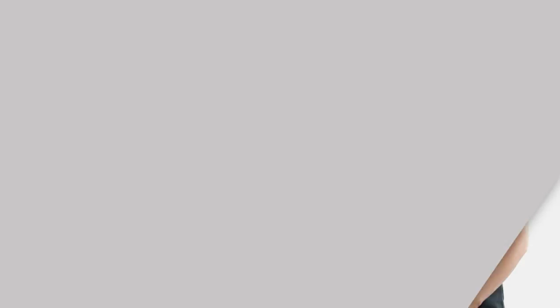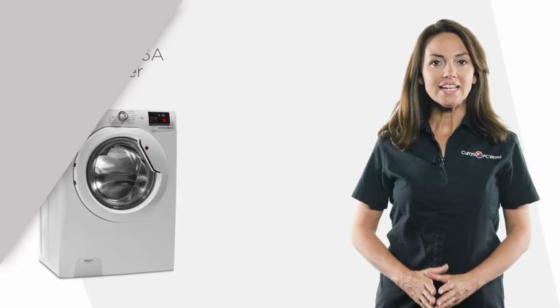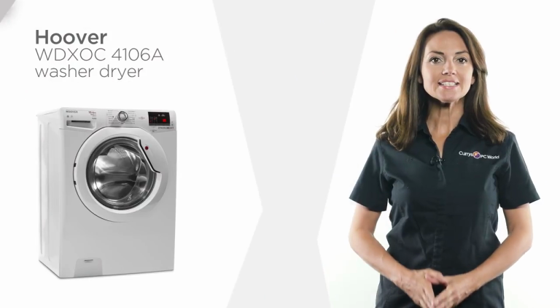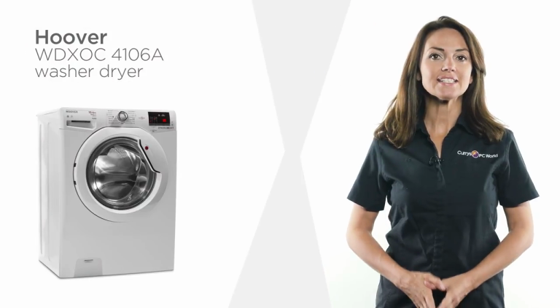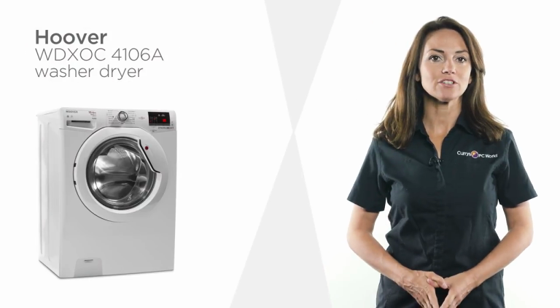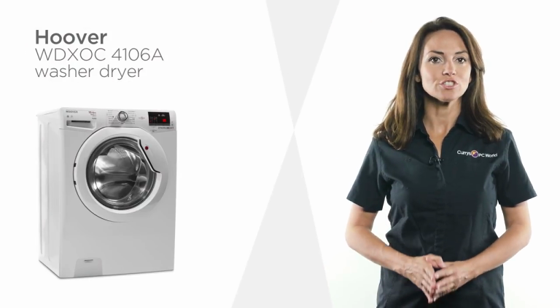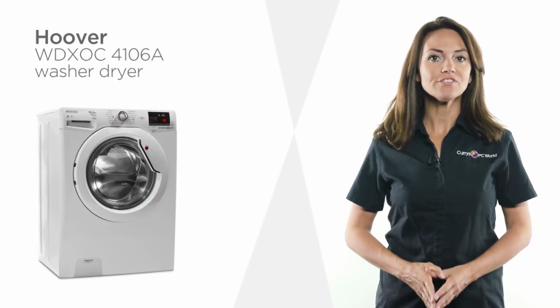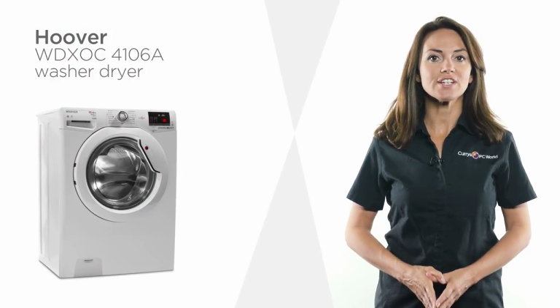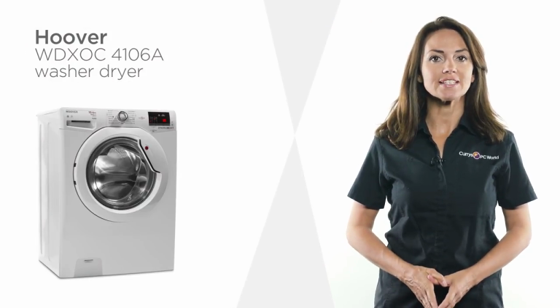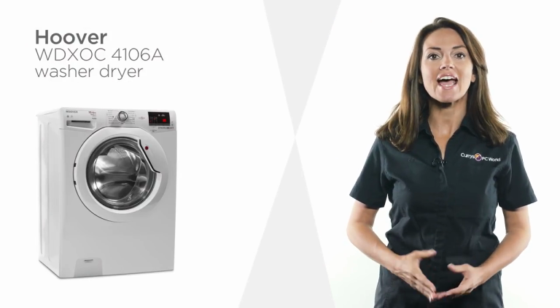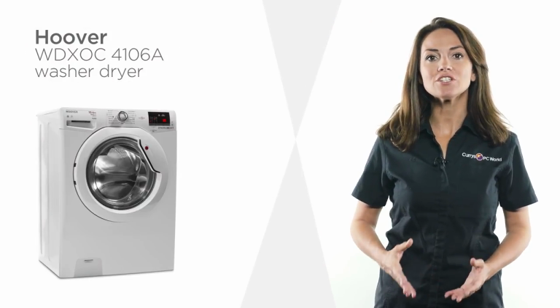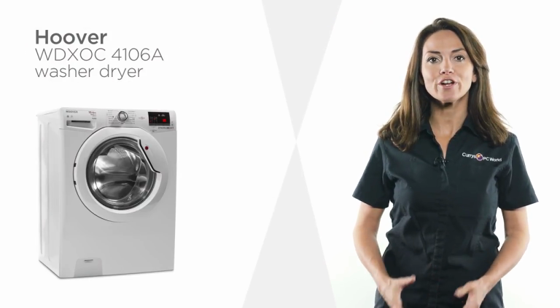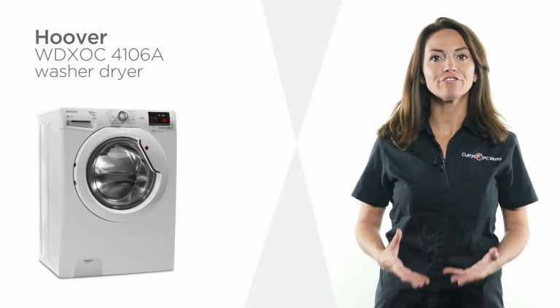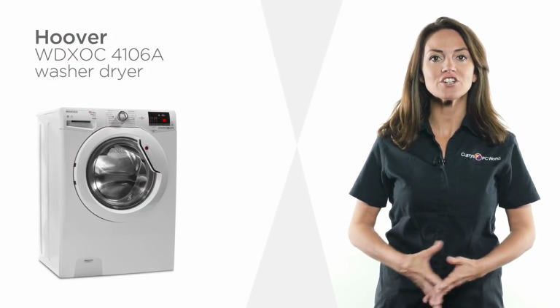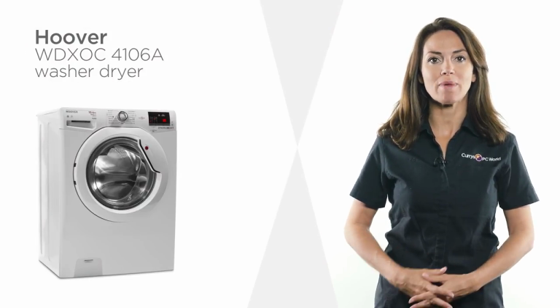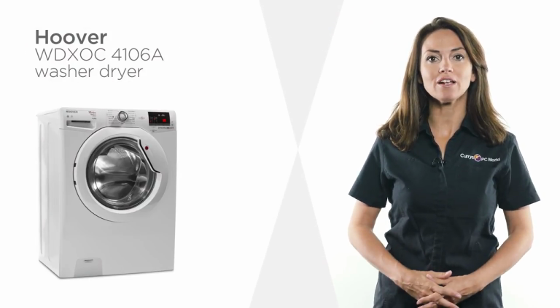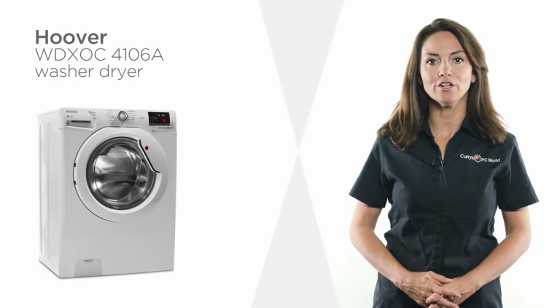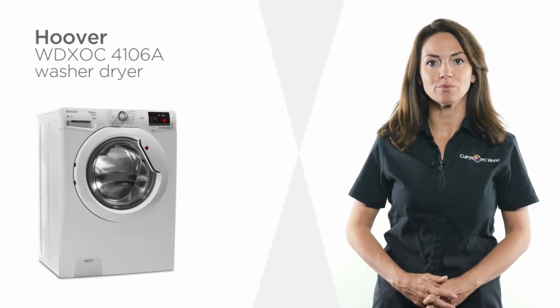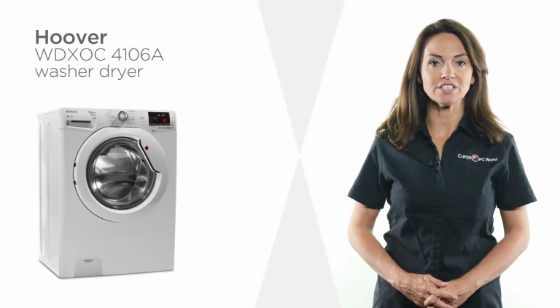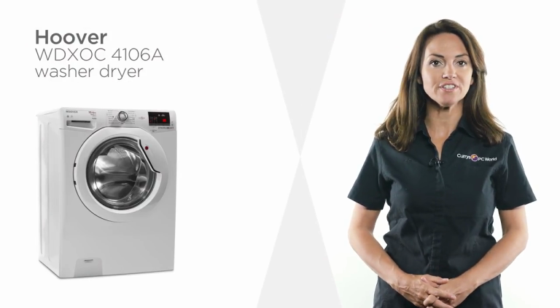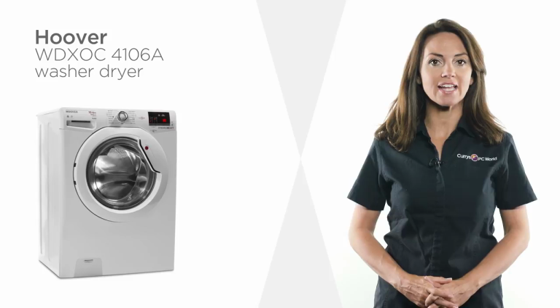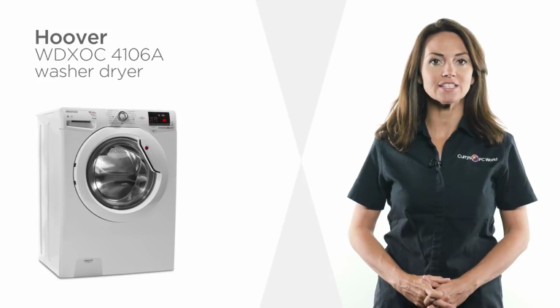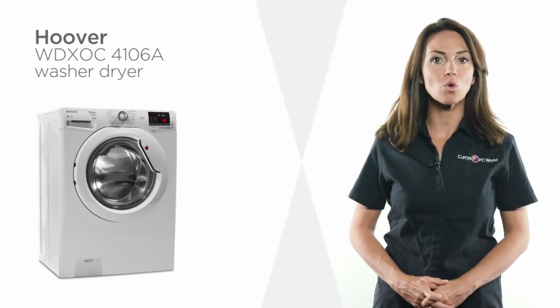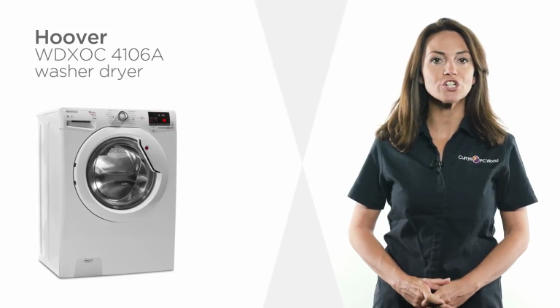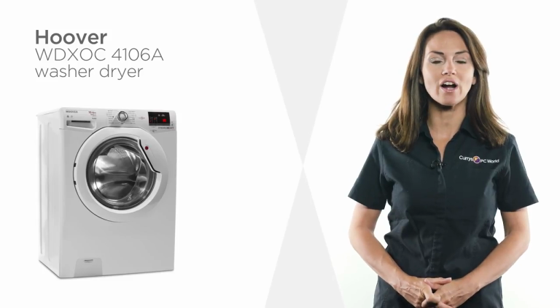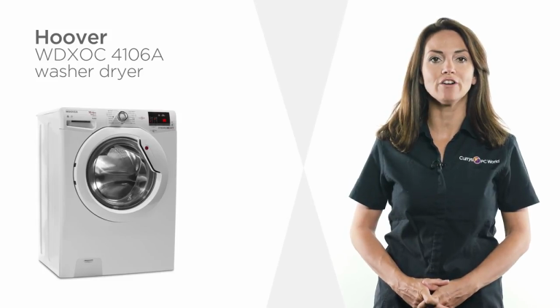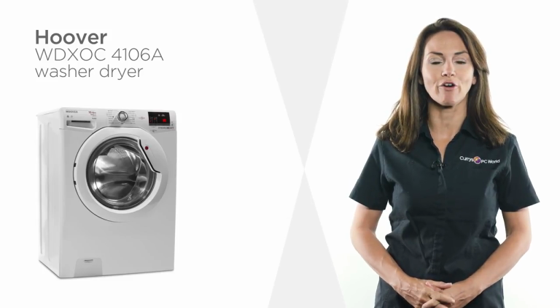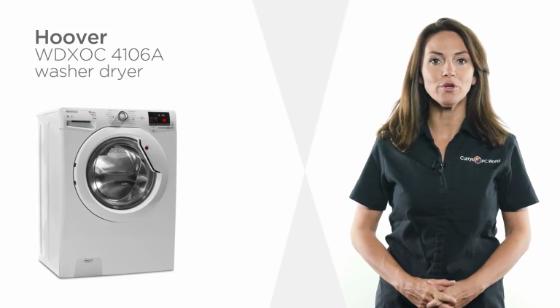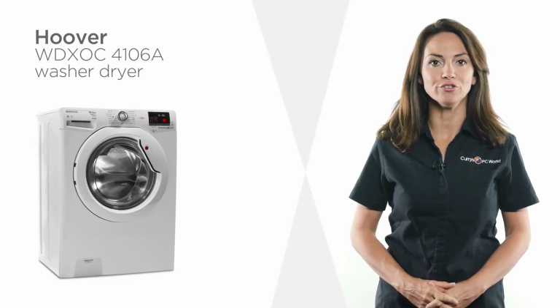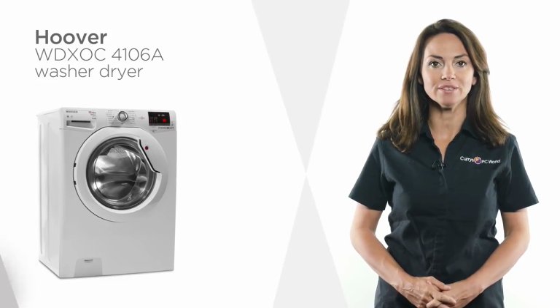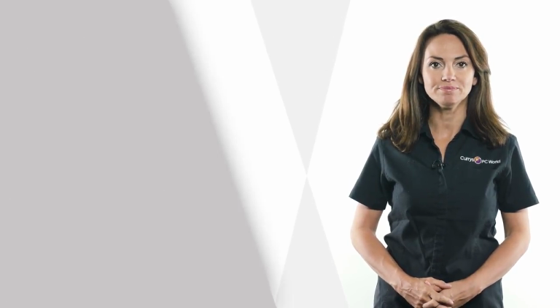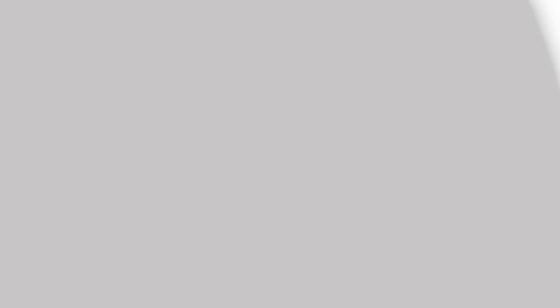Easily tackle tough stains and enjoy fresh smelling clothes with this sophisticated washer dryer from Hoover.